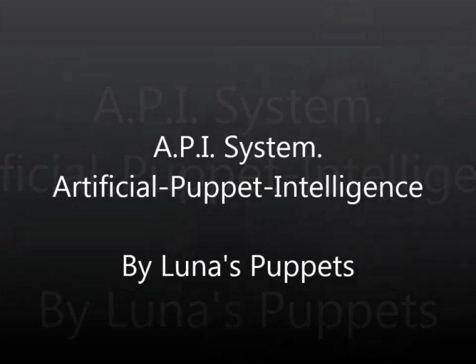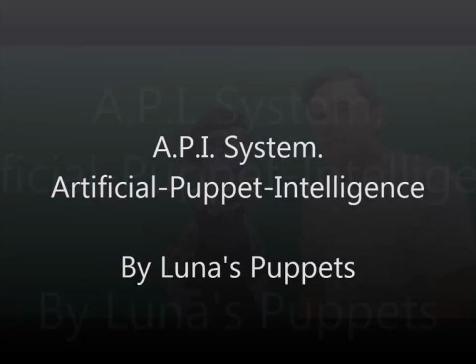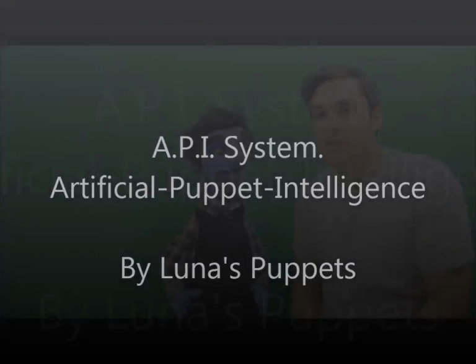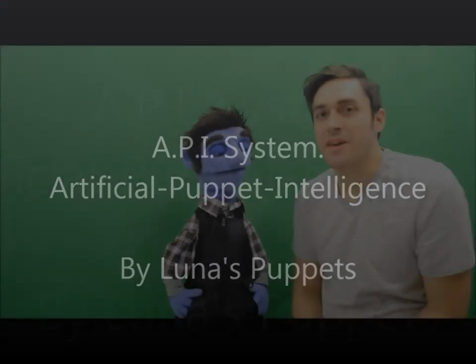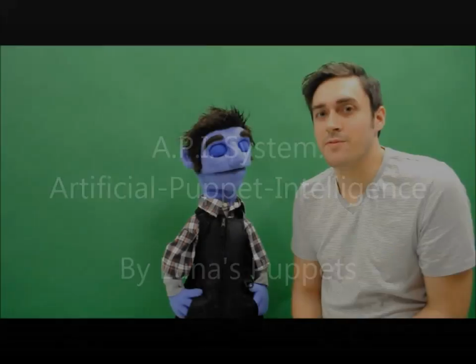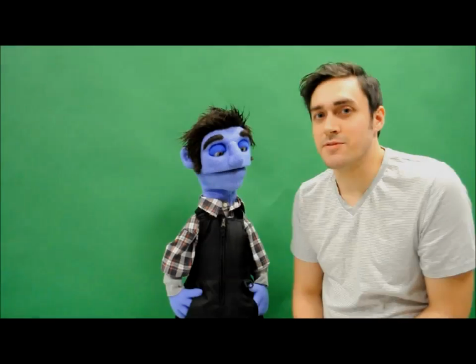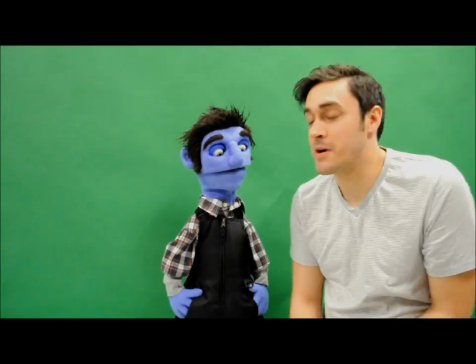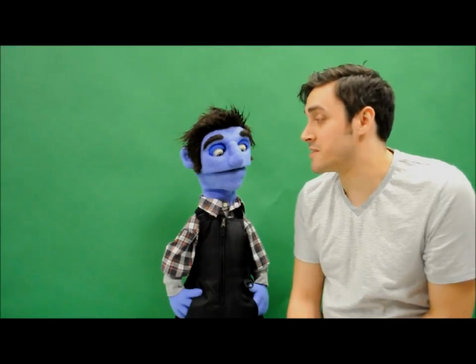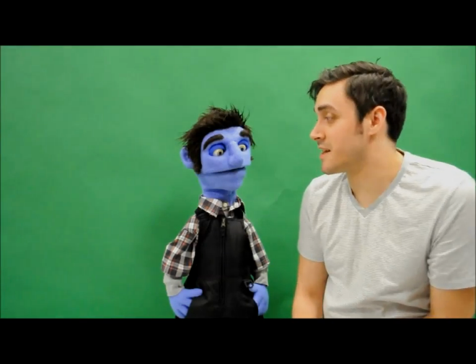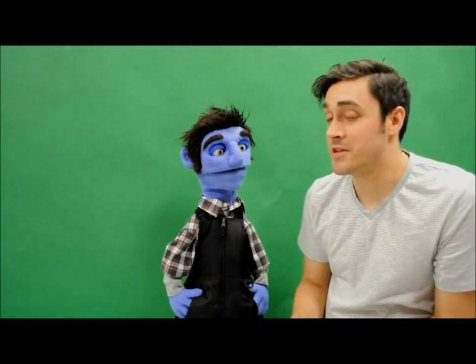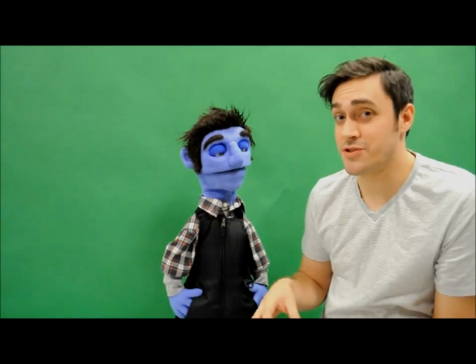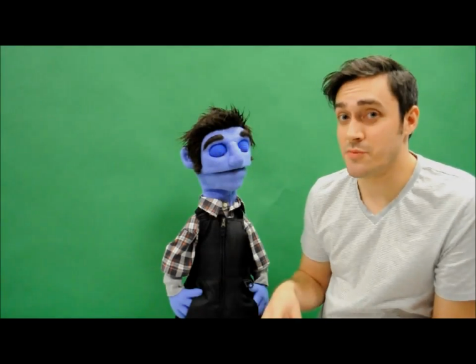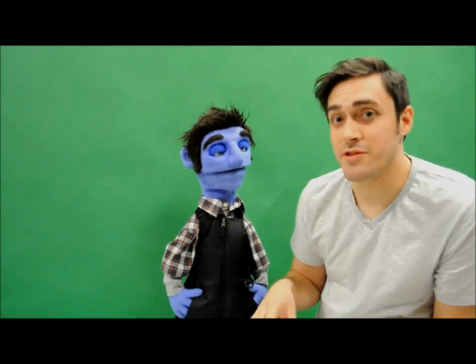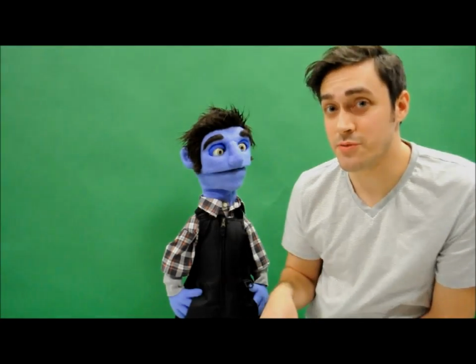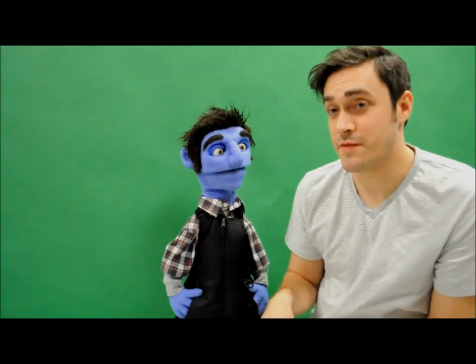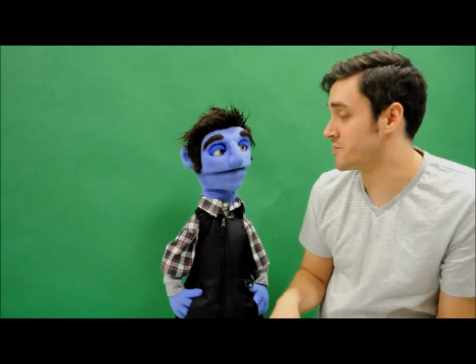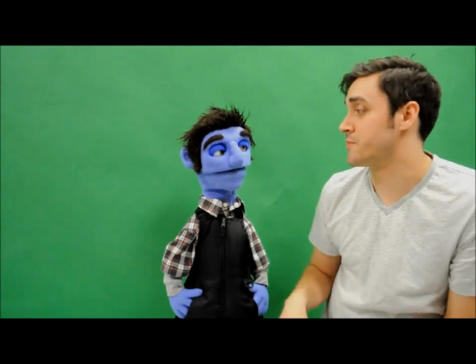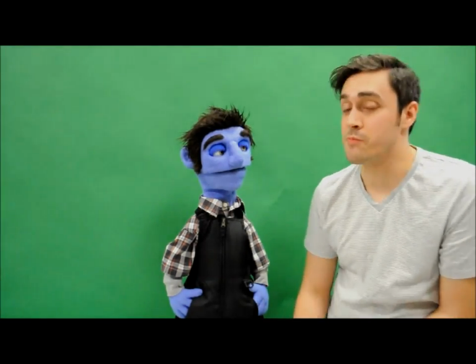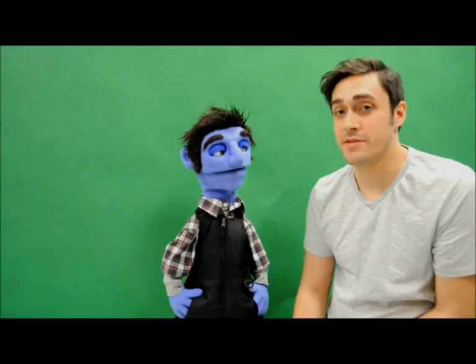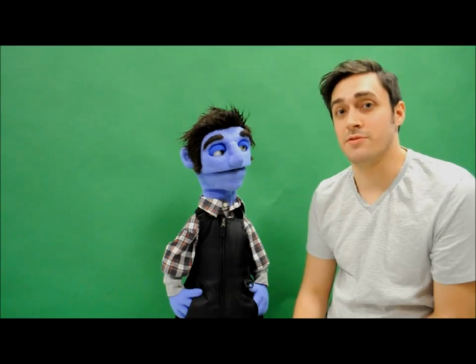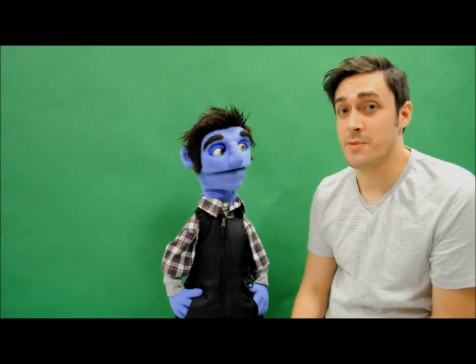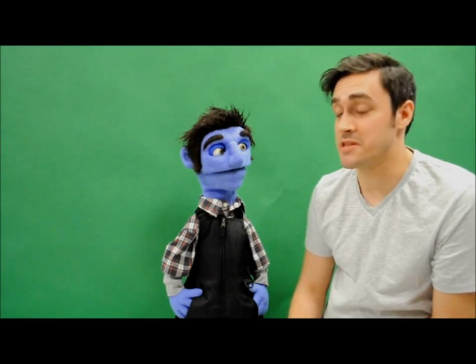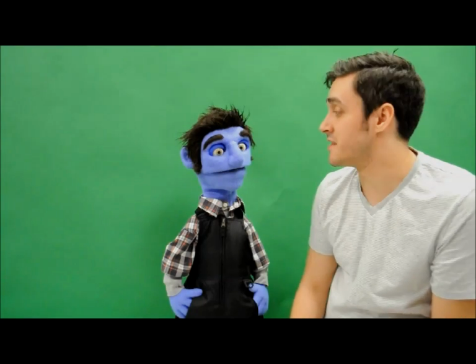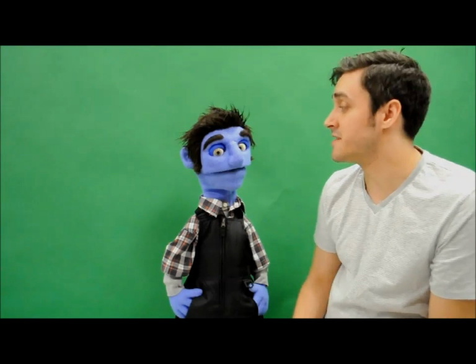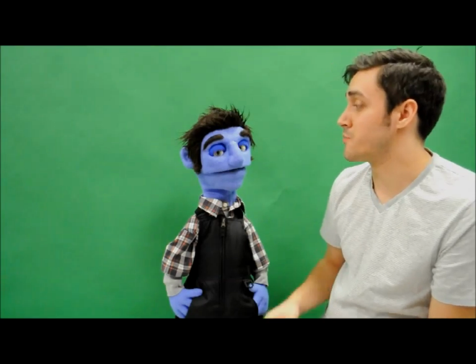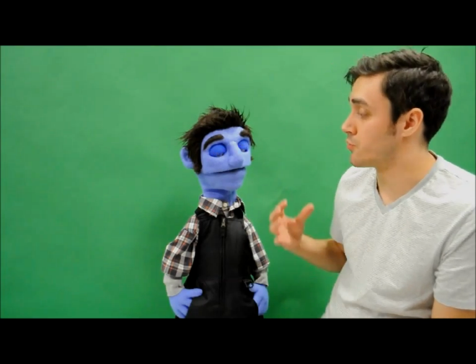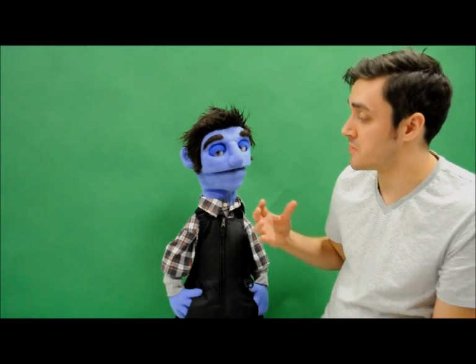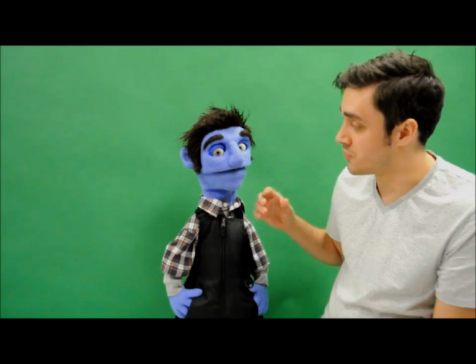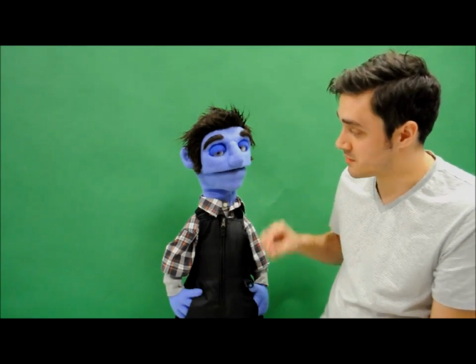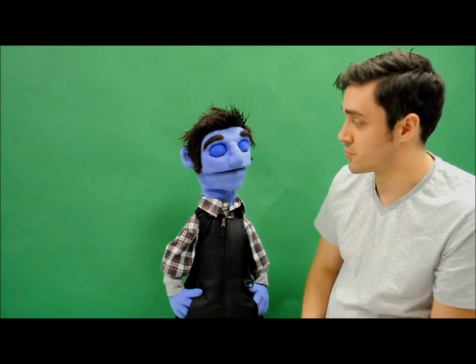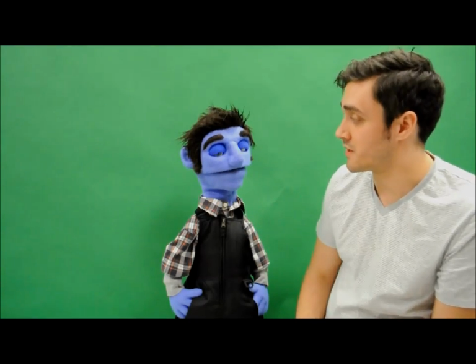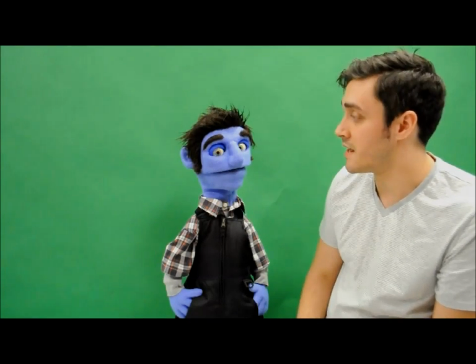Hey everyone, I'm Kevin with Lunas Puppets and I'm here to show you one of the newest features that we've brought in — the Lunas Puppets programmable animatronic eyes.